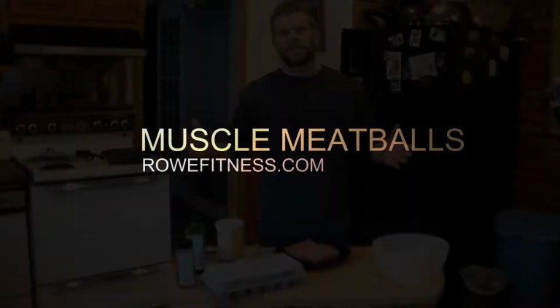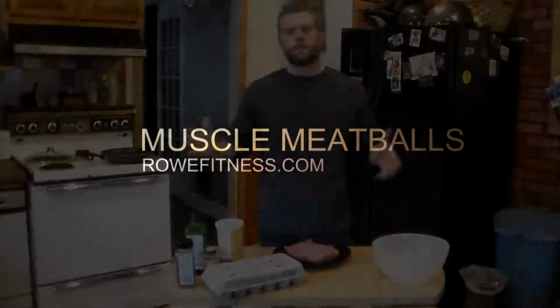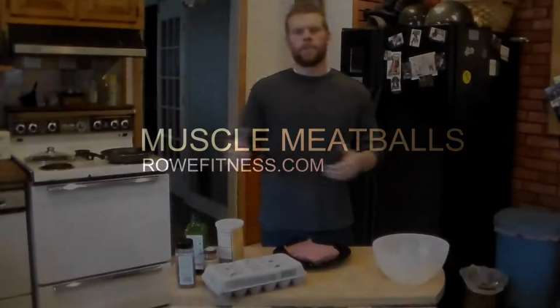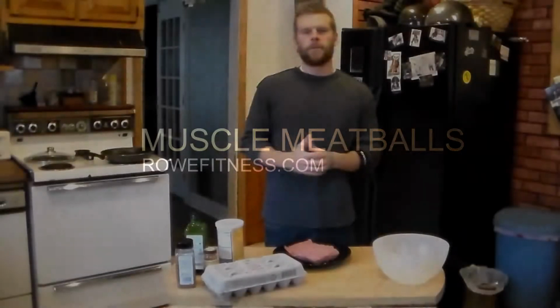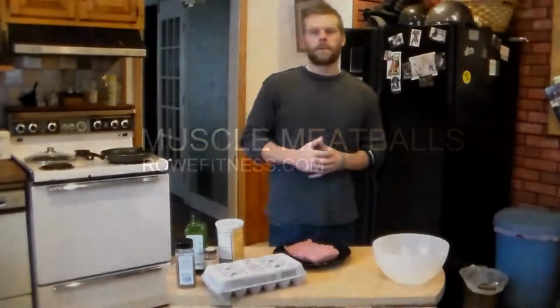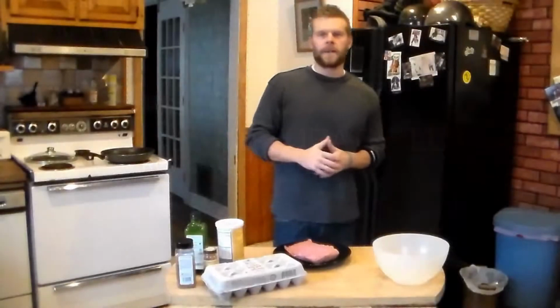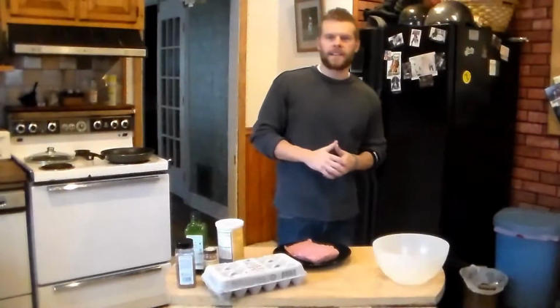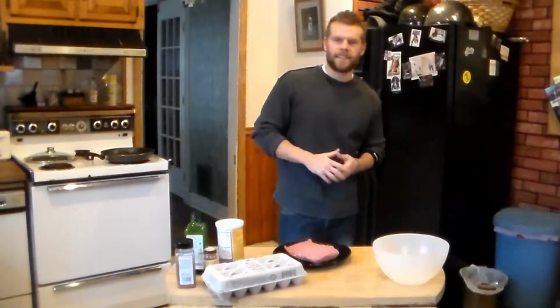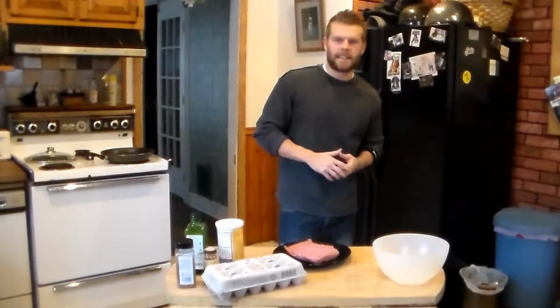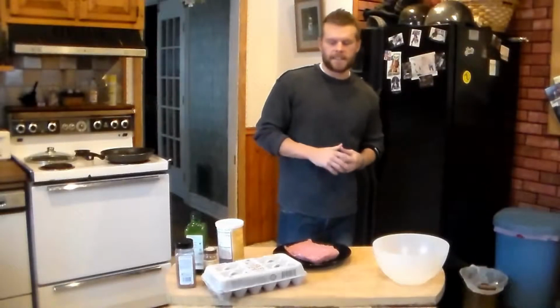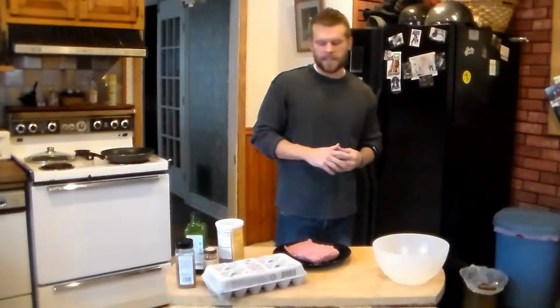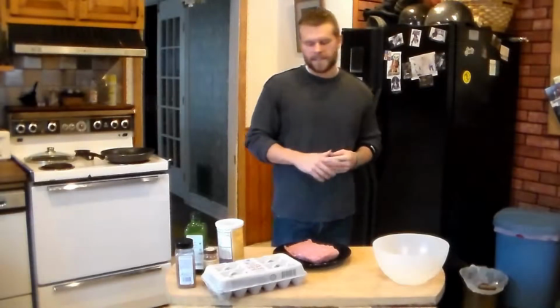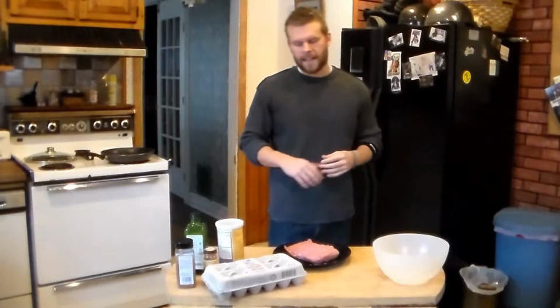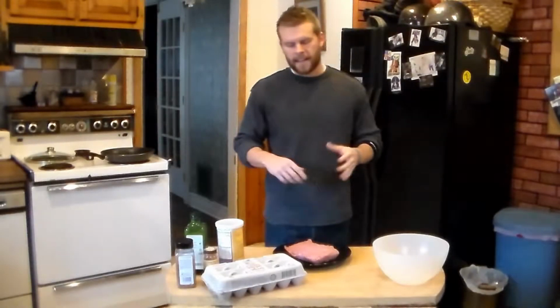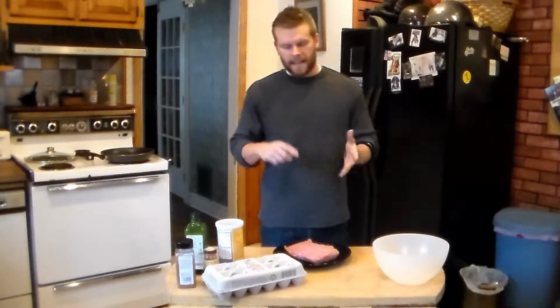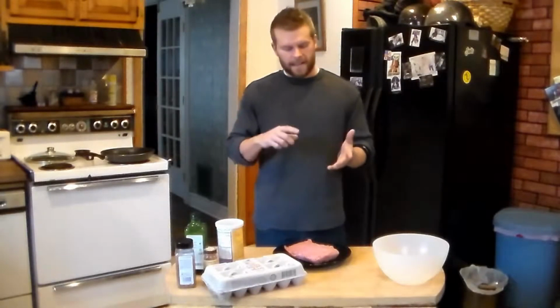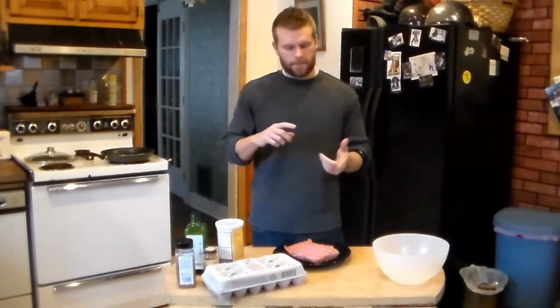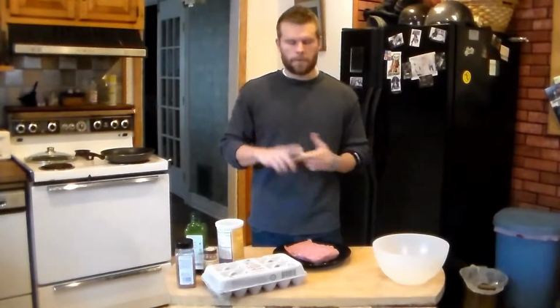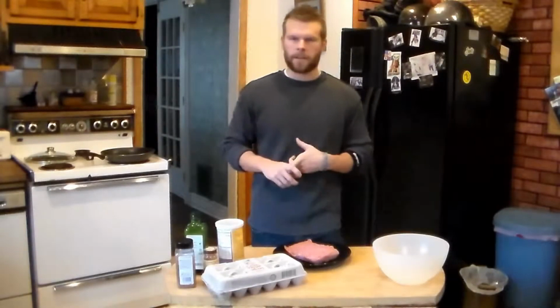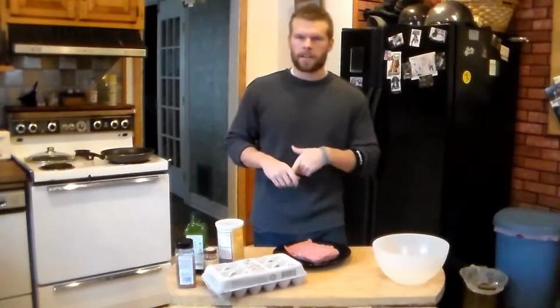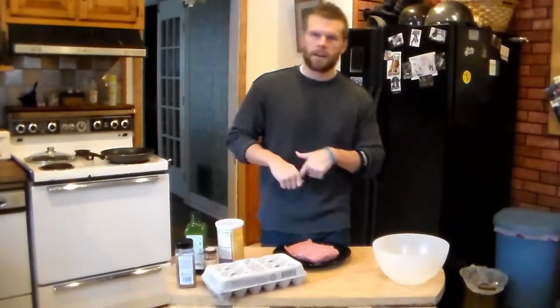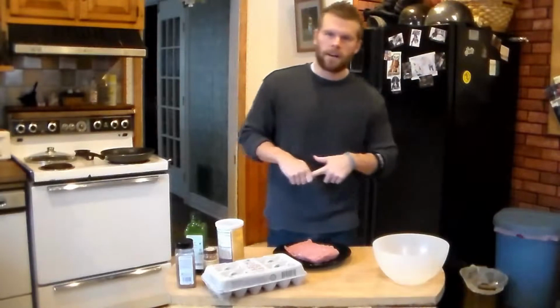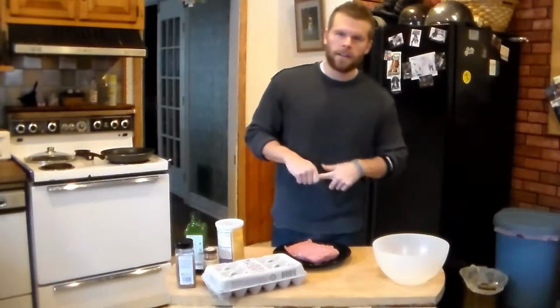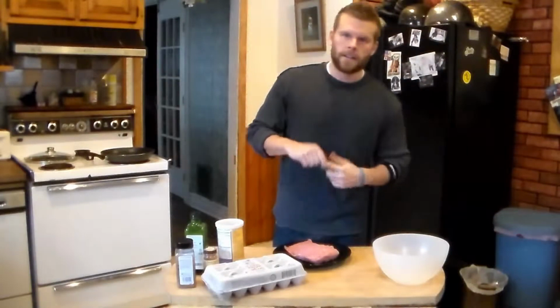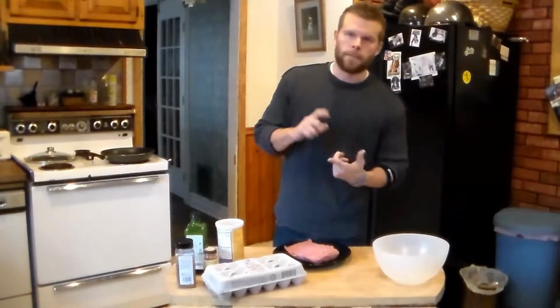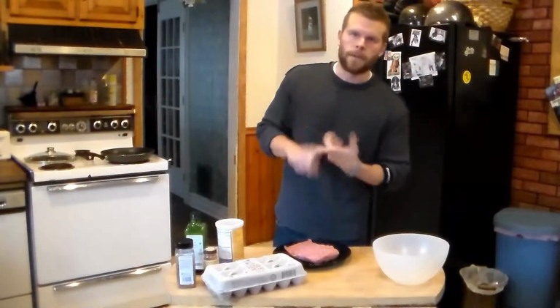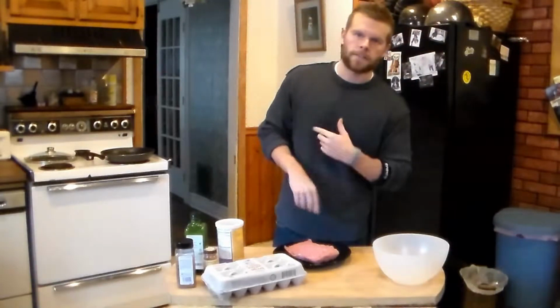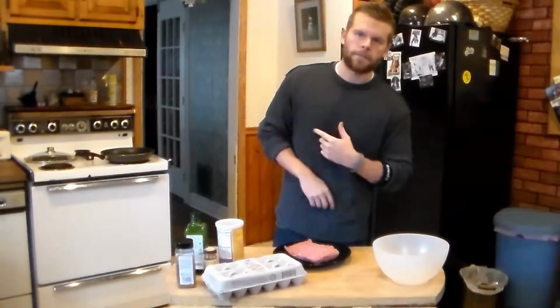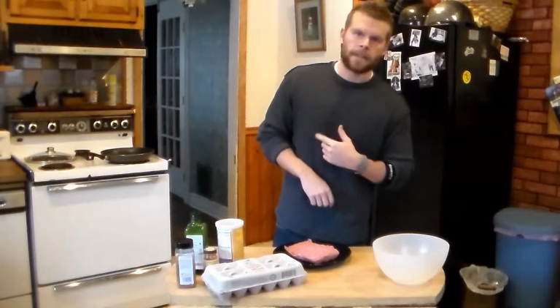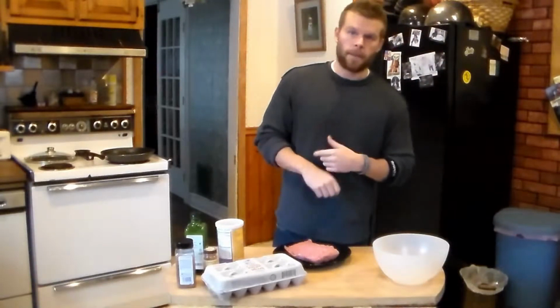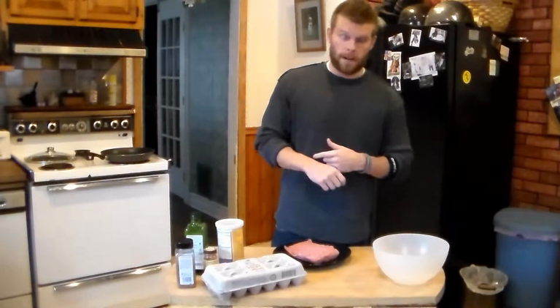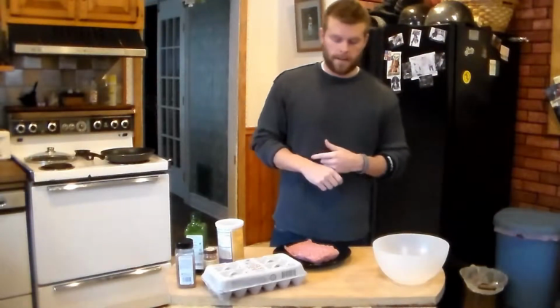What's up everybody? Welcome back into the kitchen. Today I got what we're going to call the Muscle Meatball.